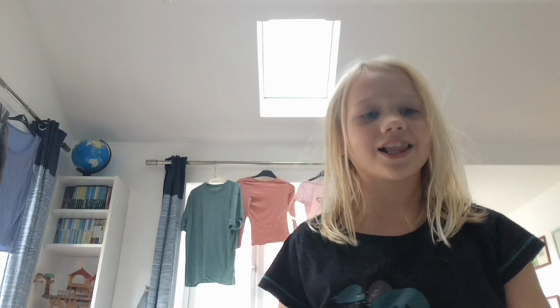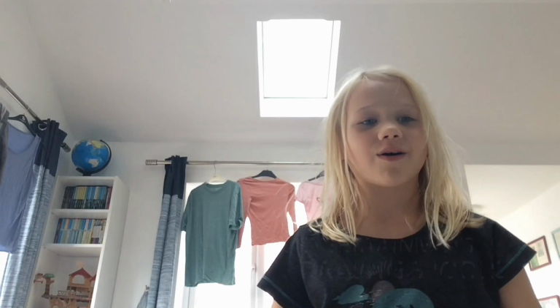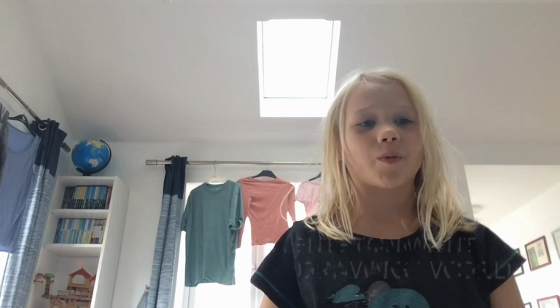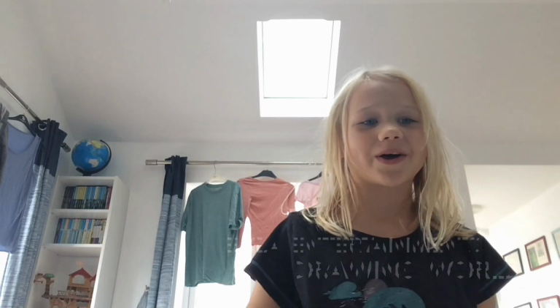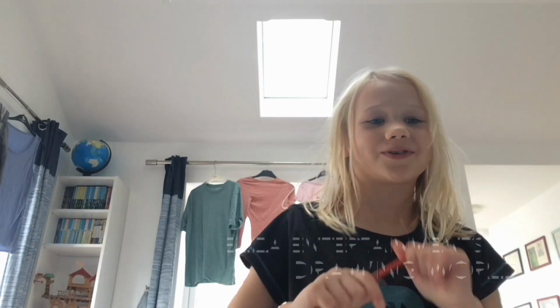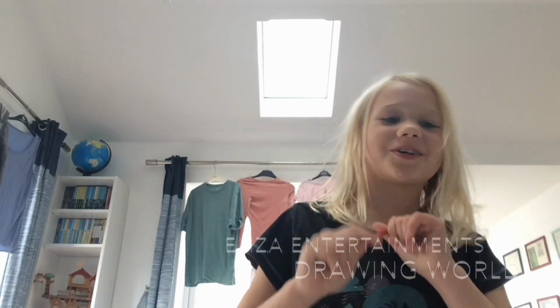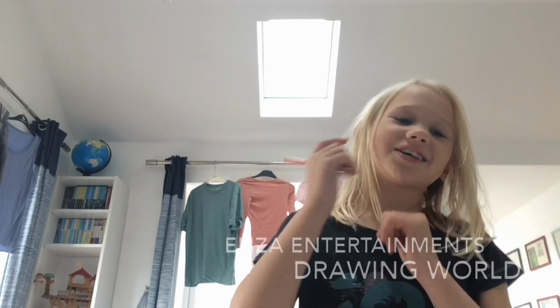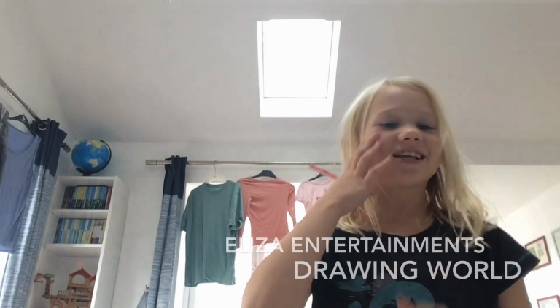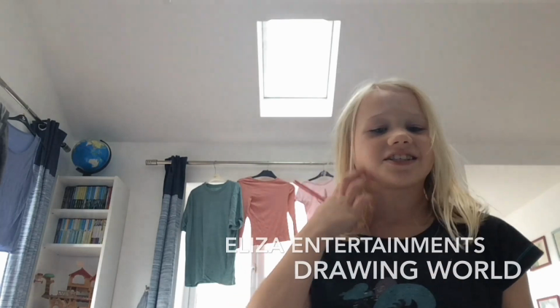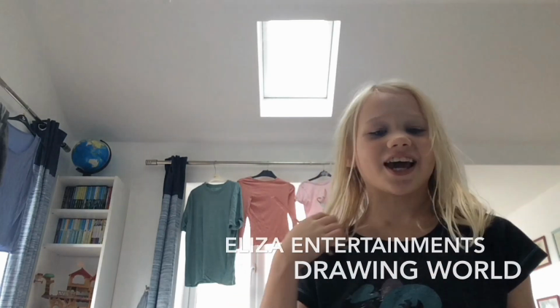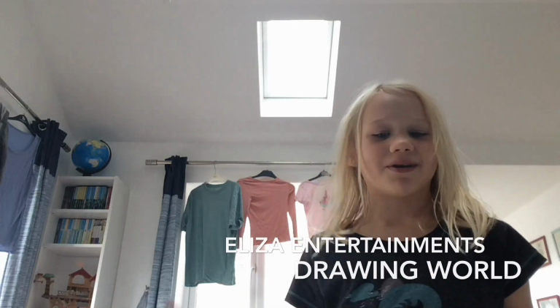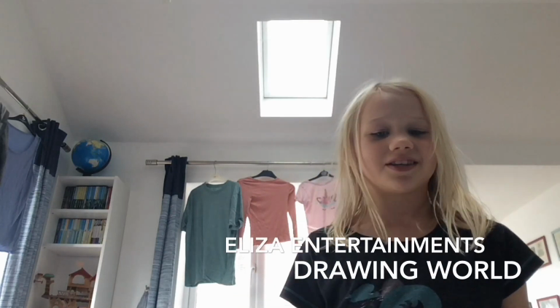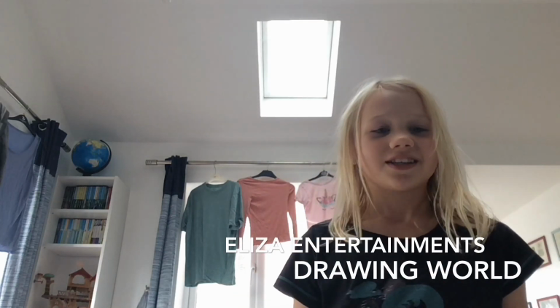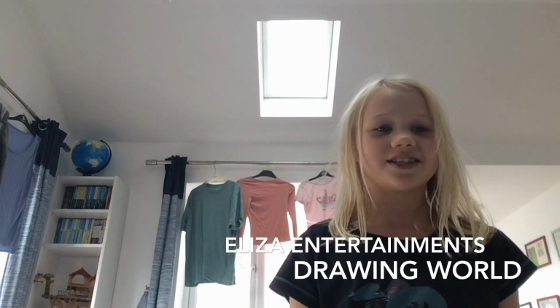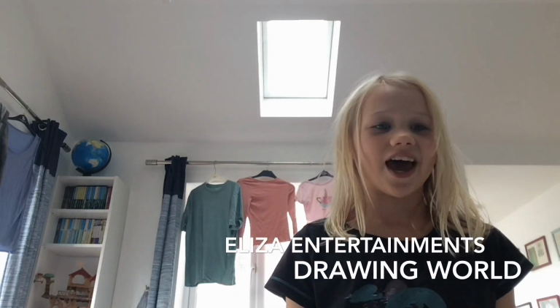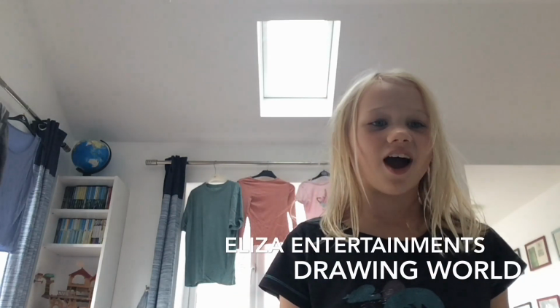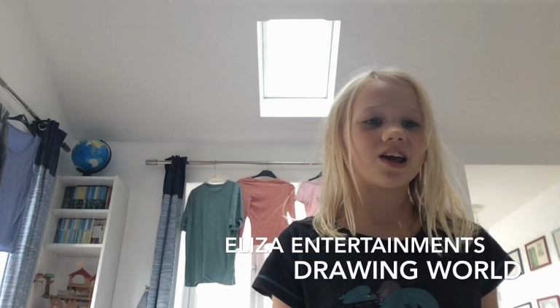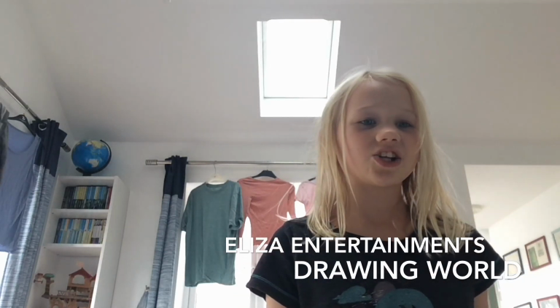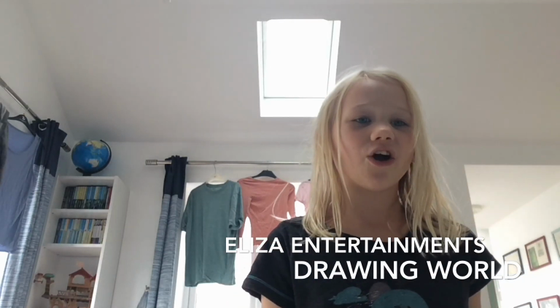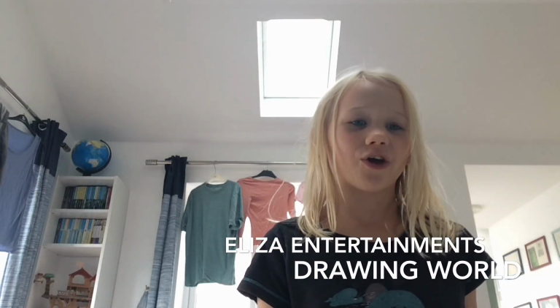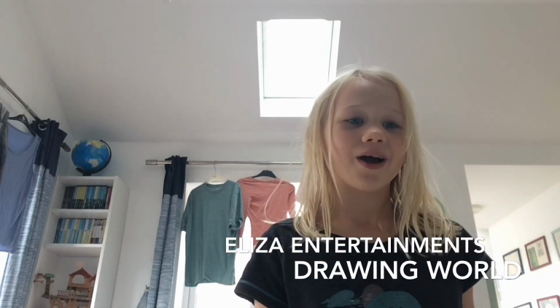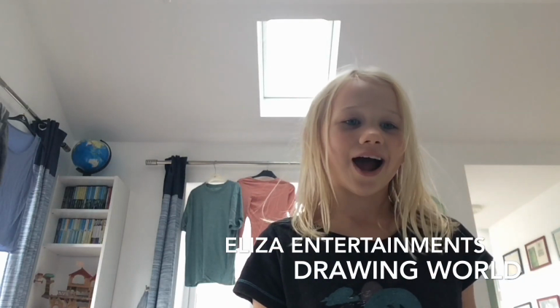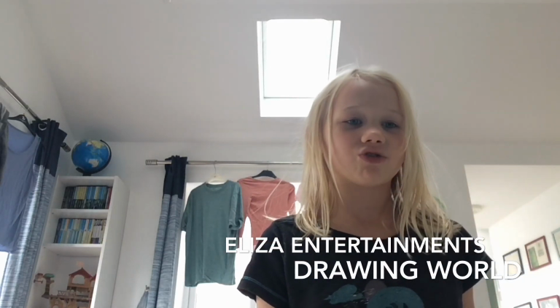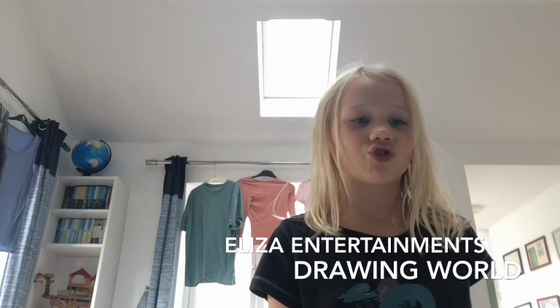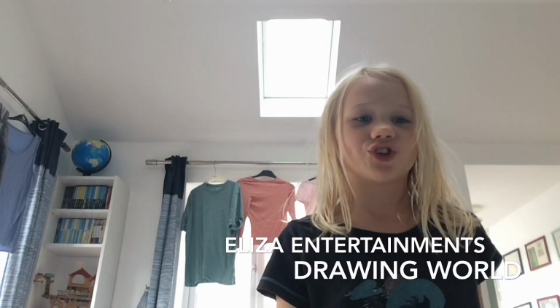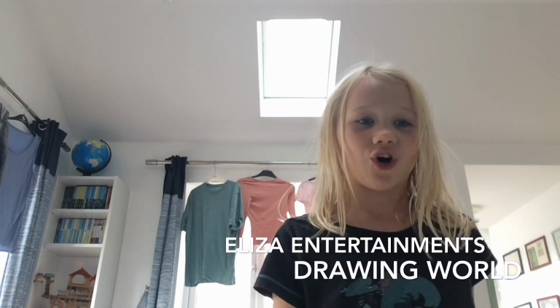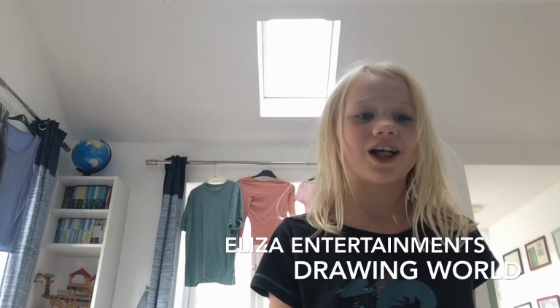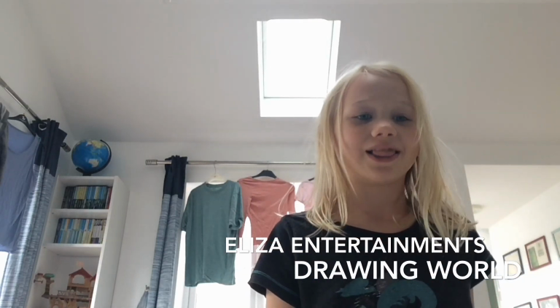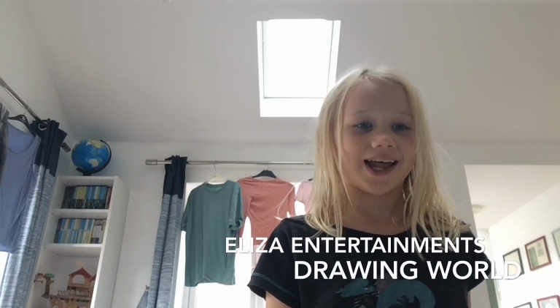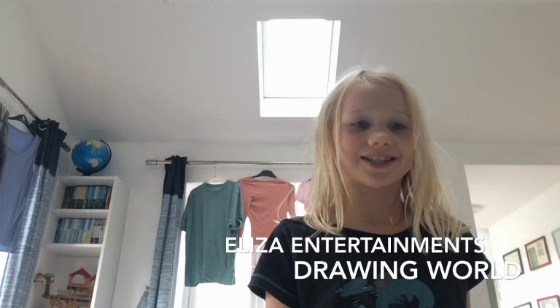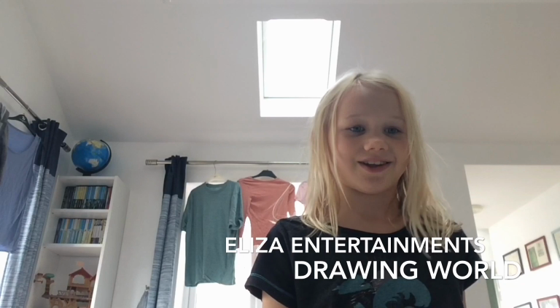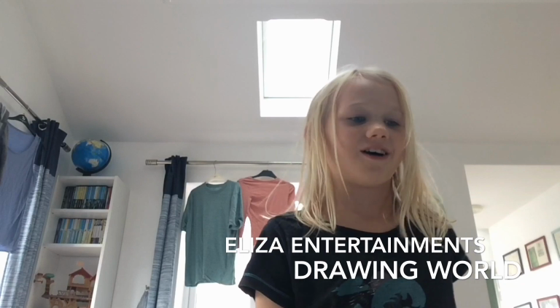Hello and welcome to Eliza's Entertainment. Today I'm going to show you how to draw a dog. Let's start.